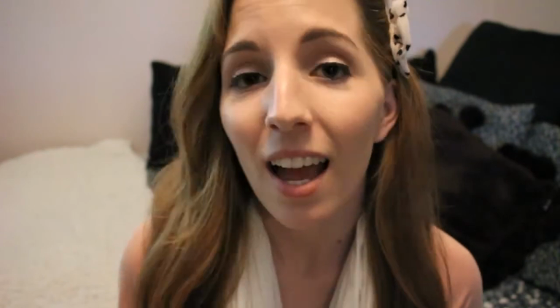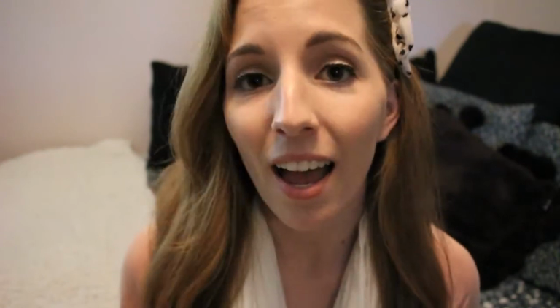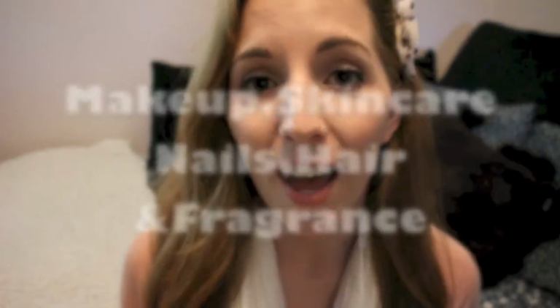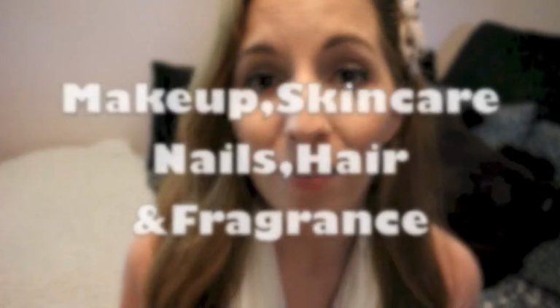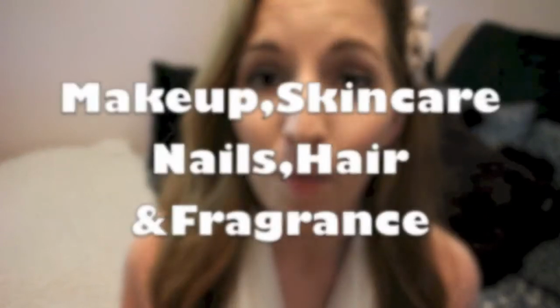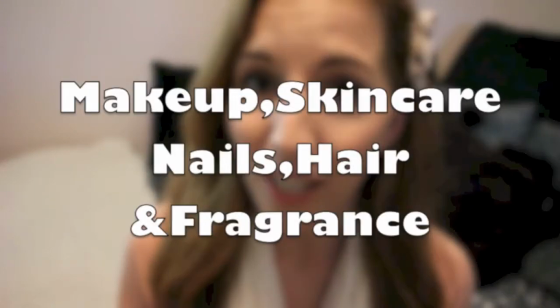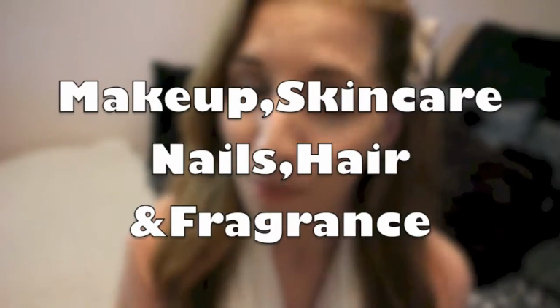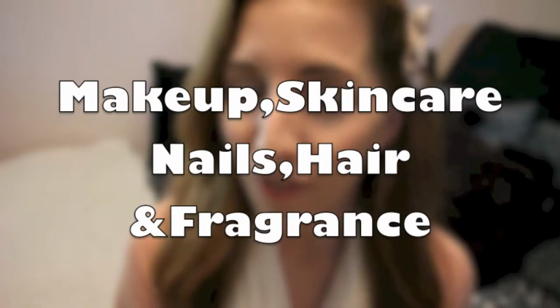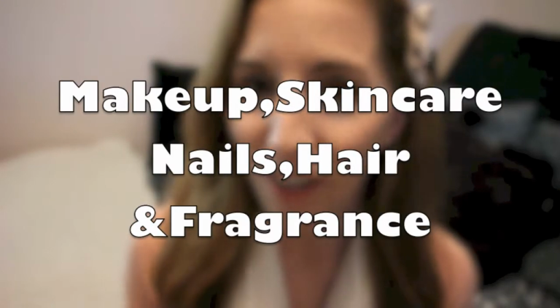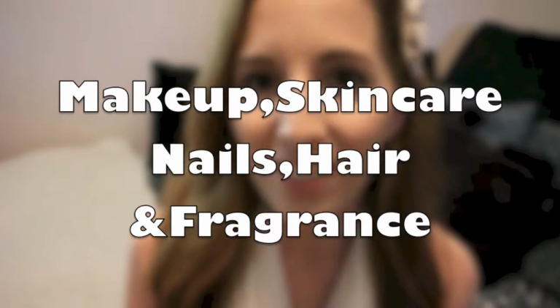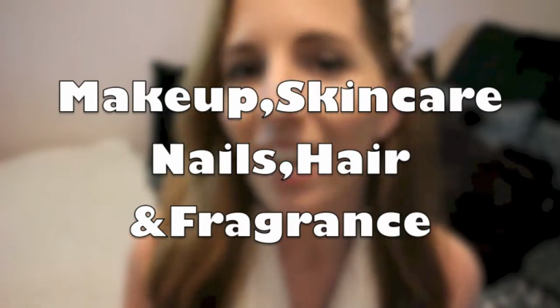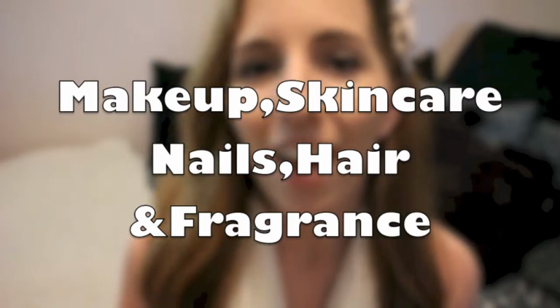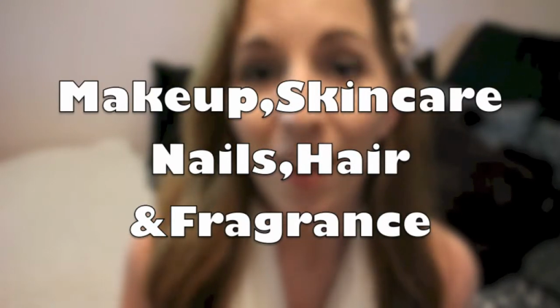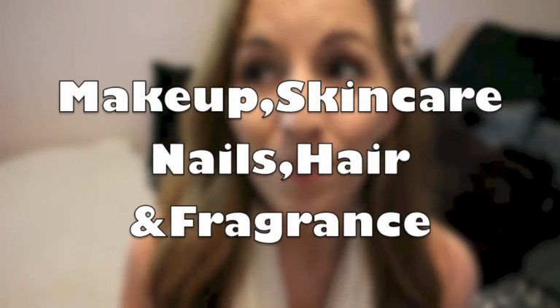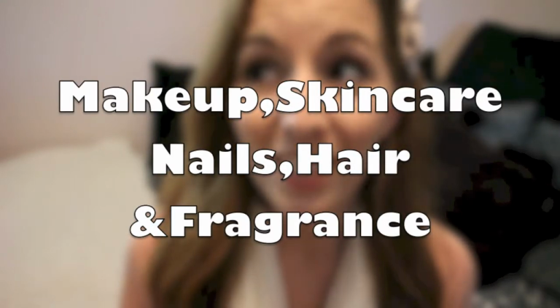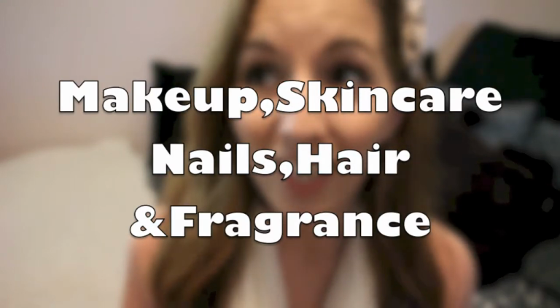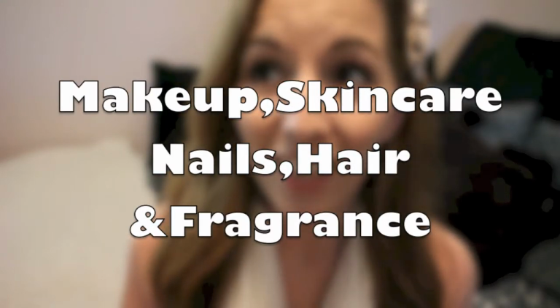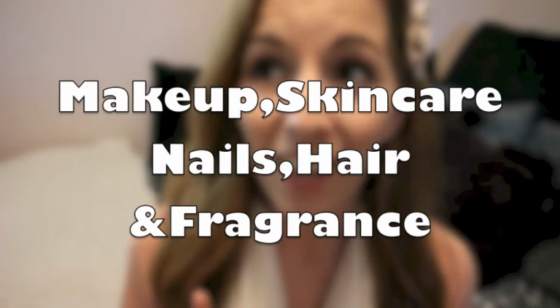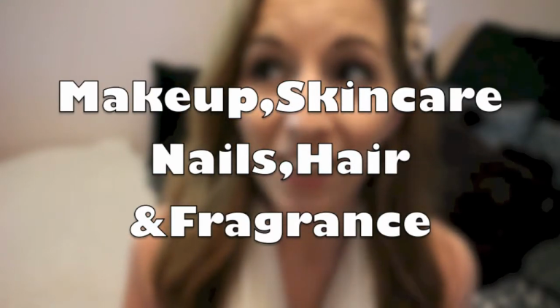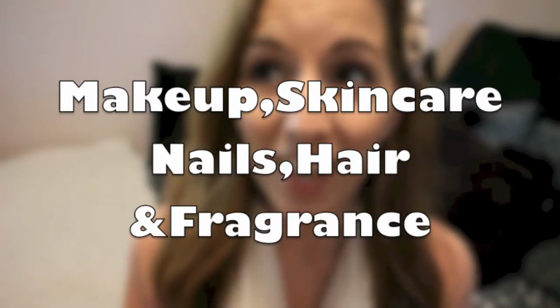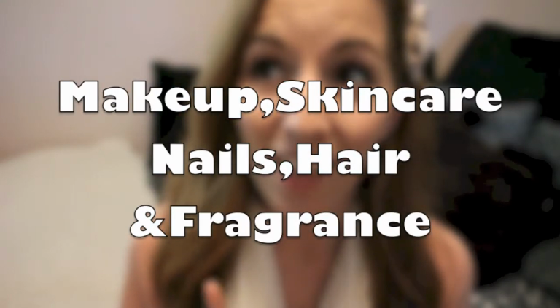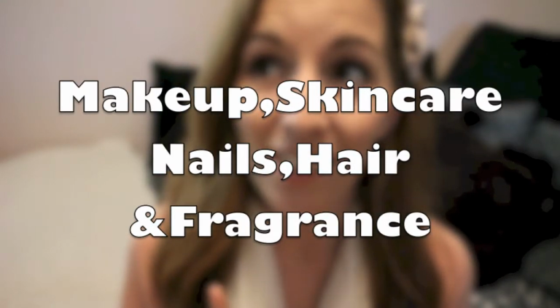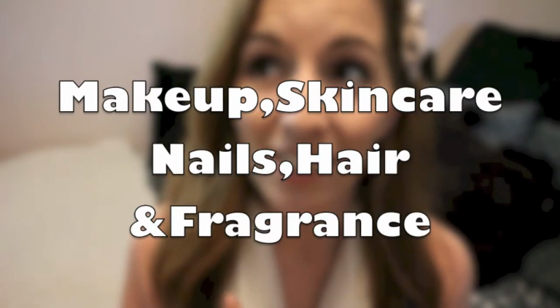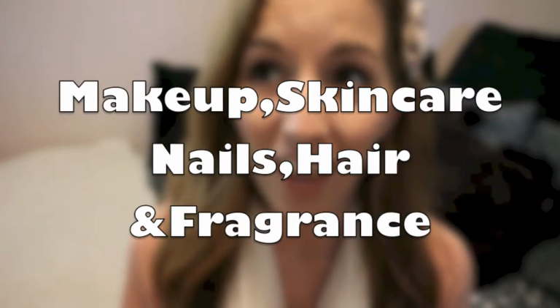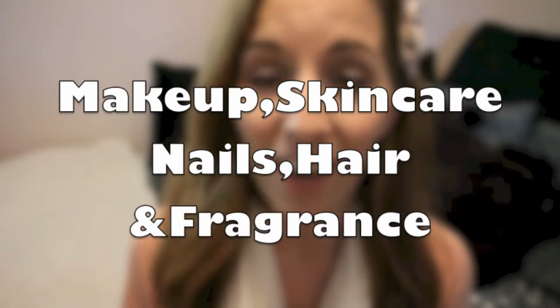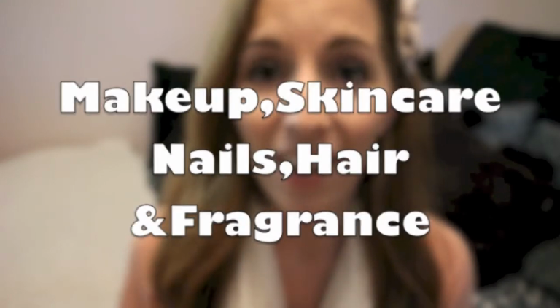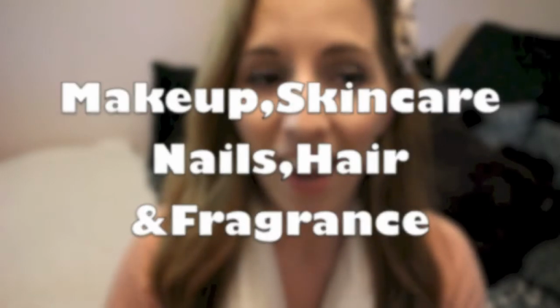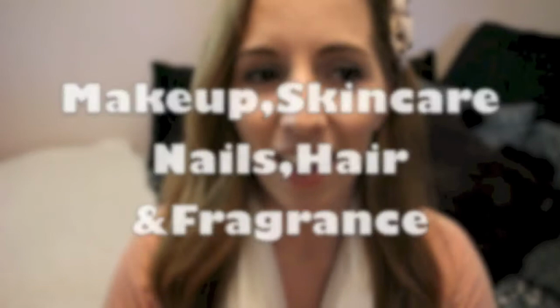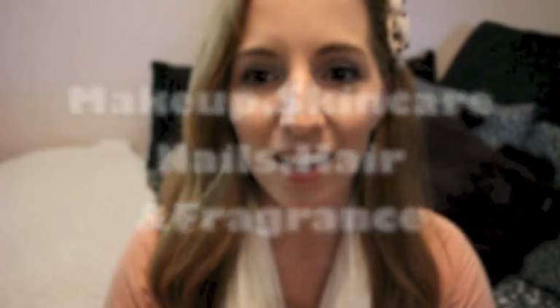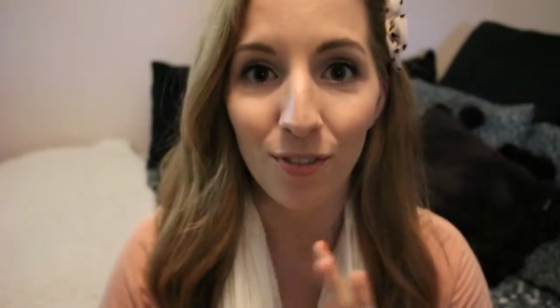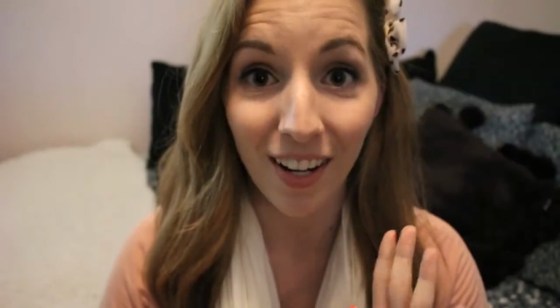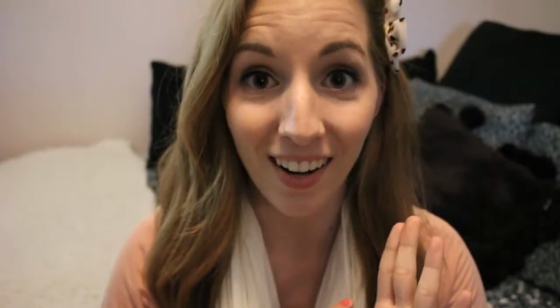I have makeup, of course, skincare, nails, hair, and fragrance.